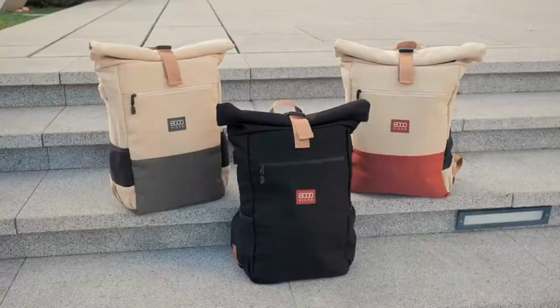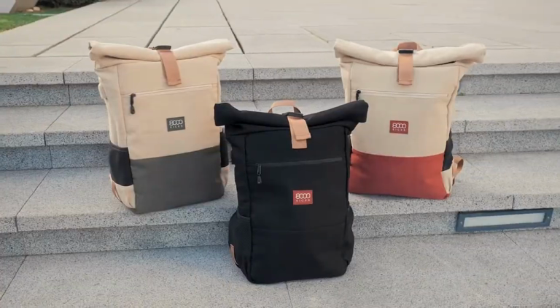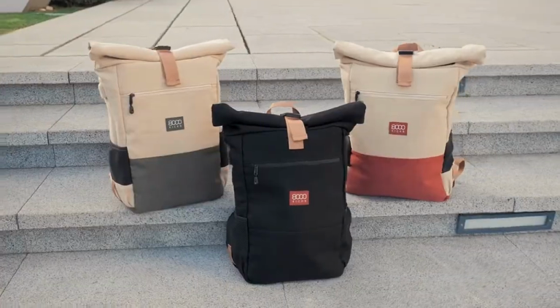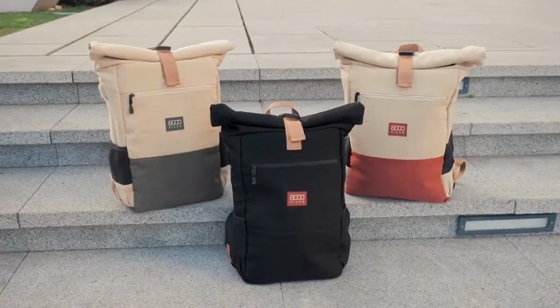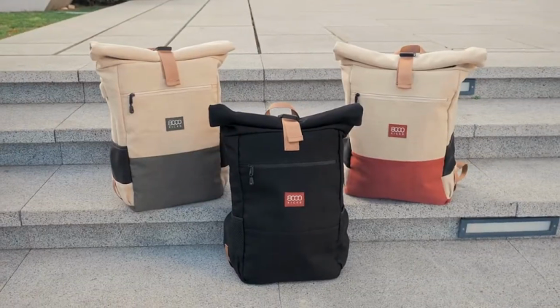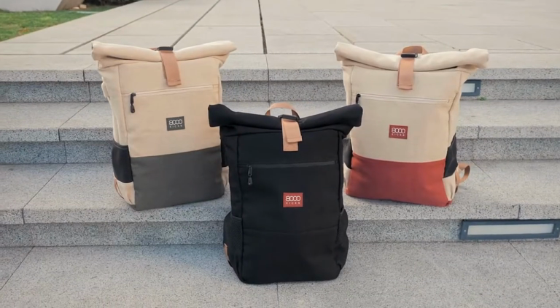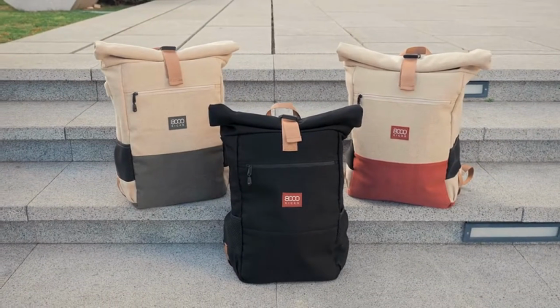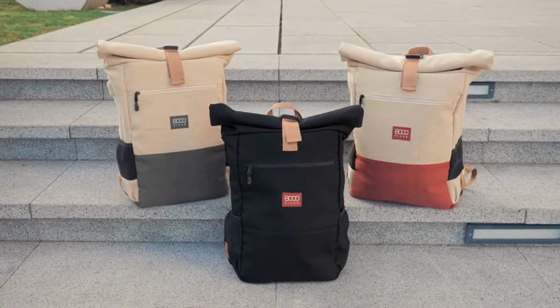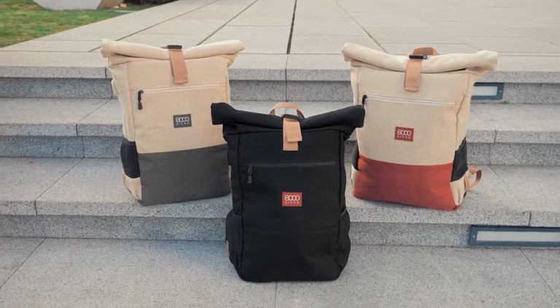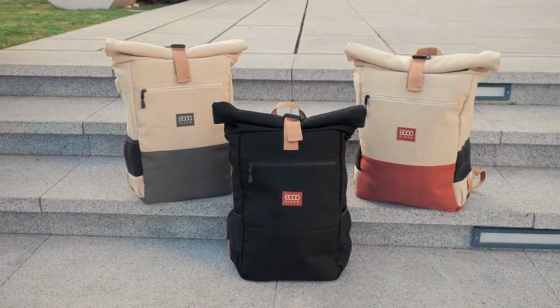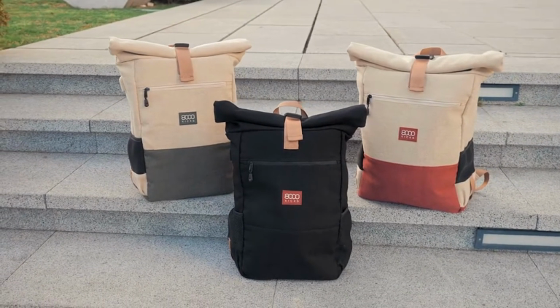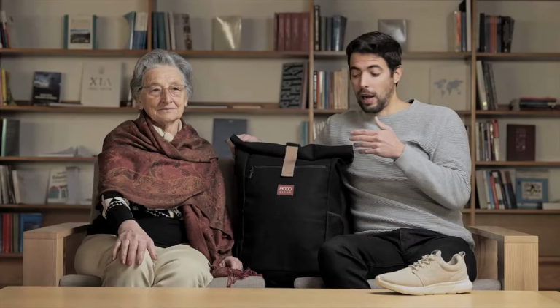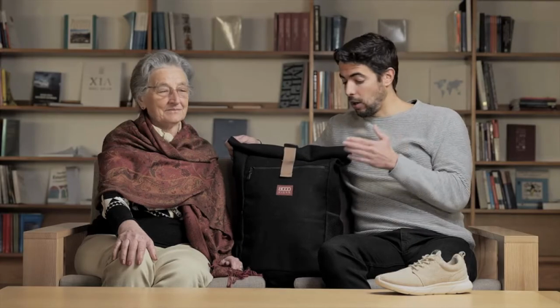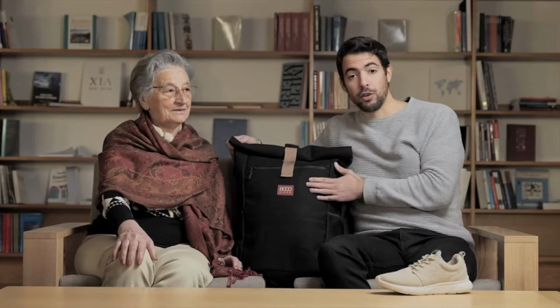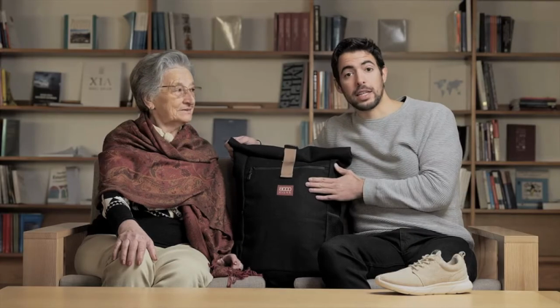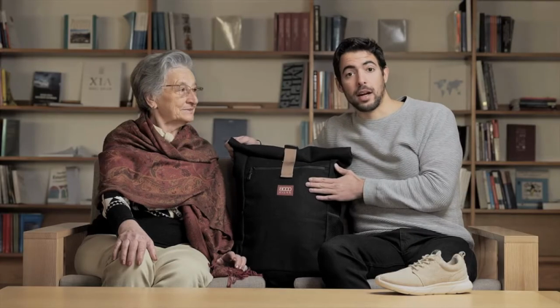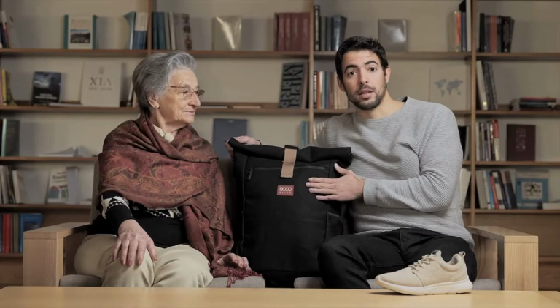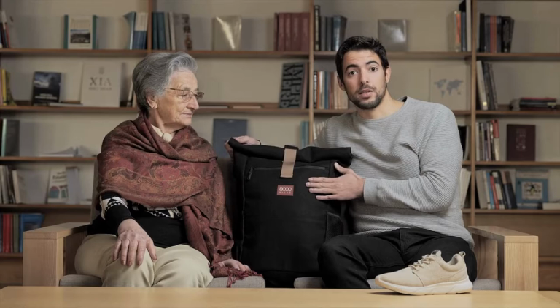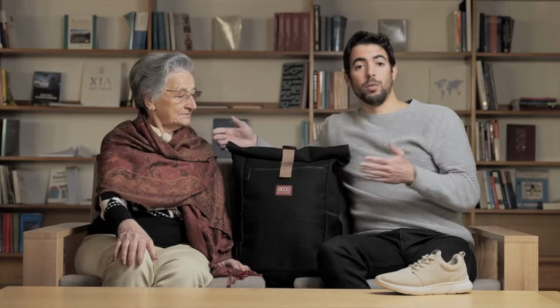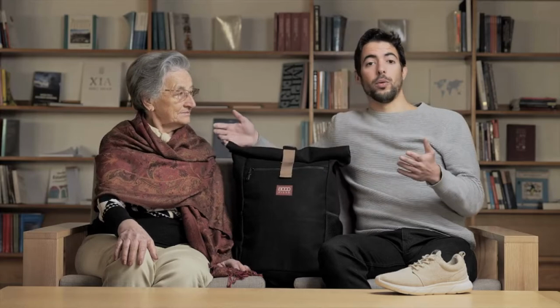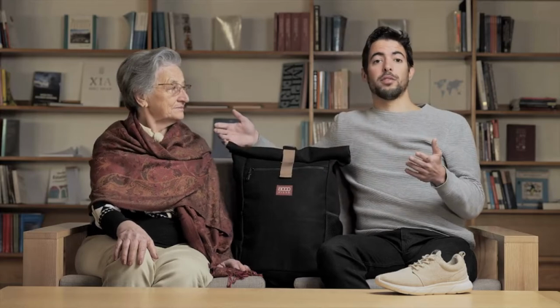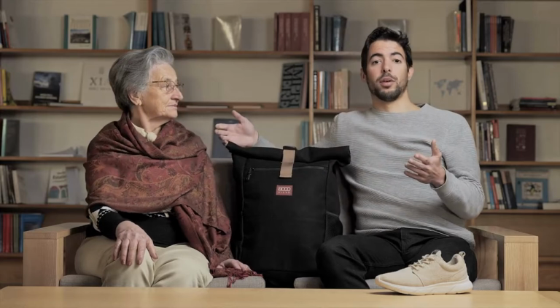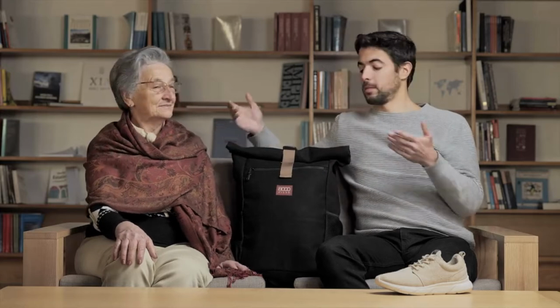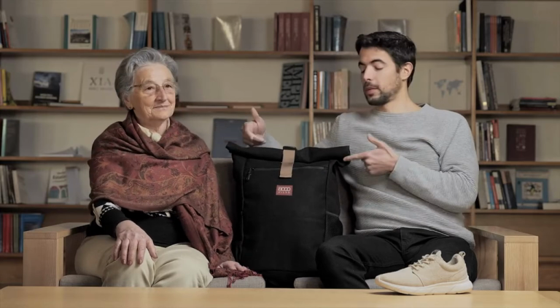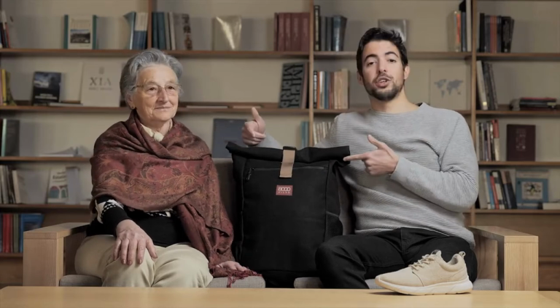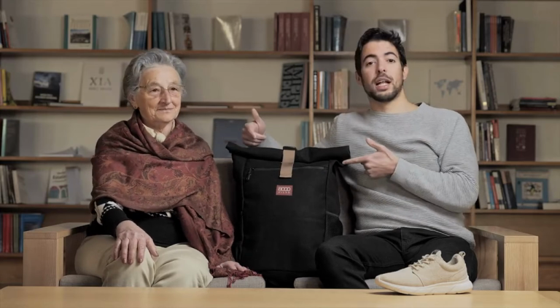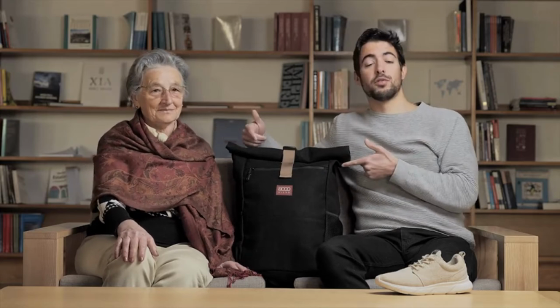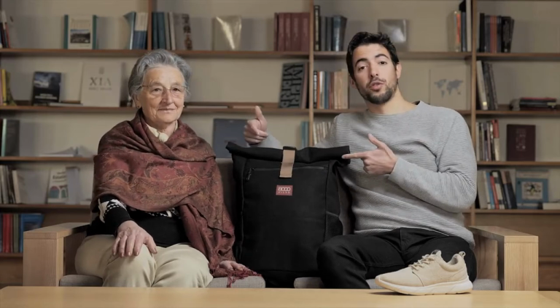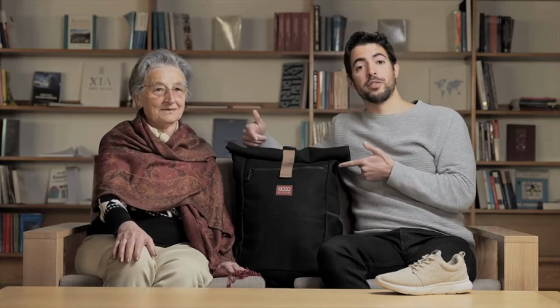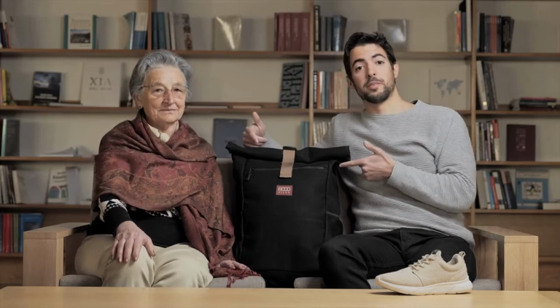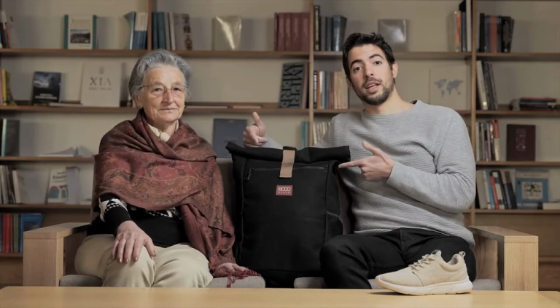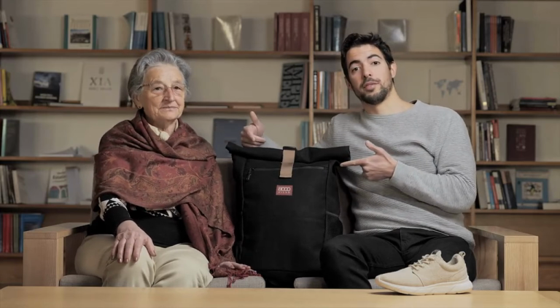The world's first waterproof hemp backpacks are now live on Kickstarter. So what are you waiting for? Get yours now for forty-five percent off.